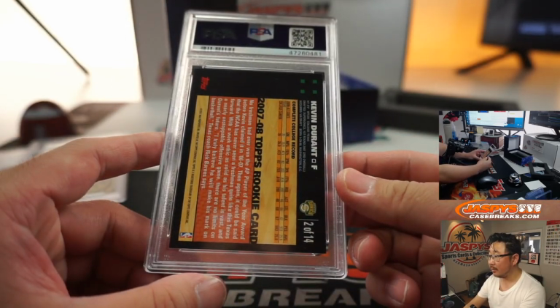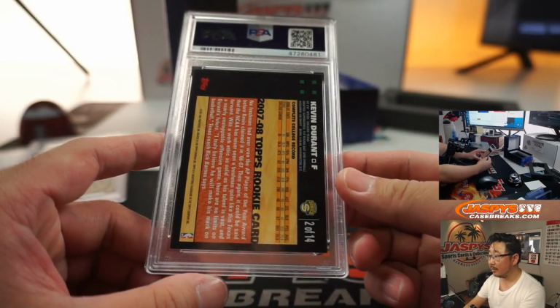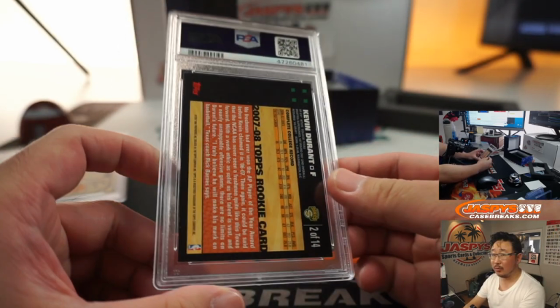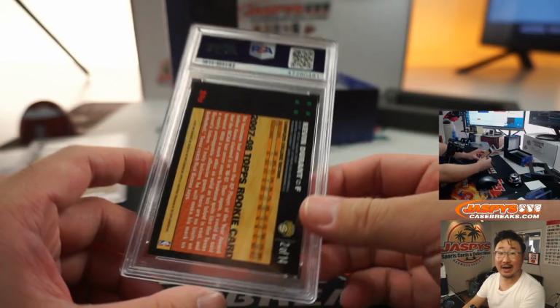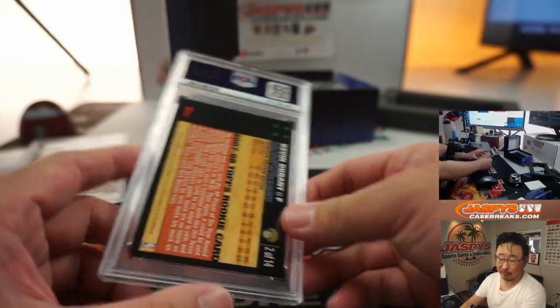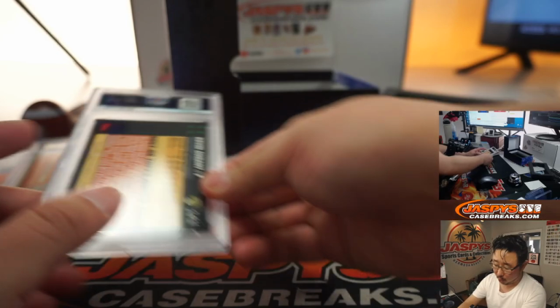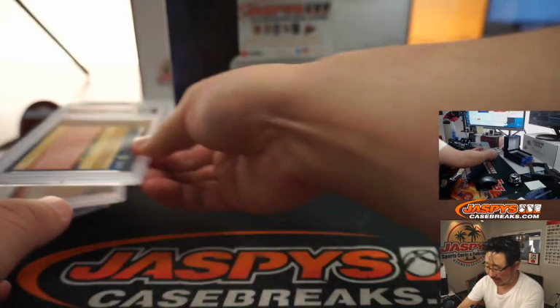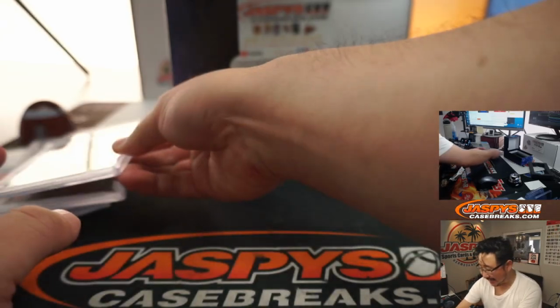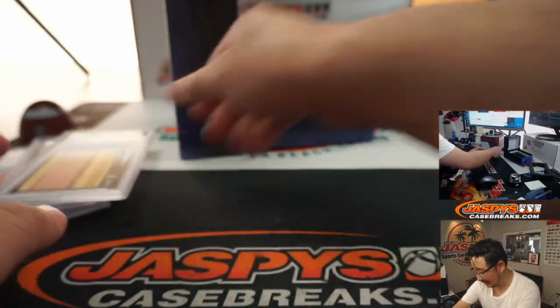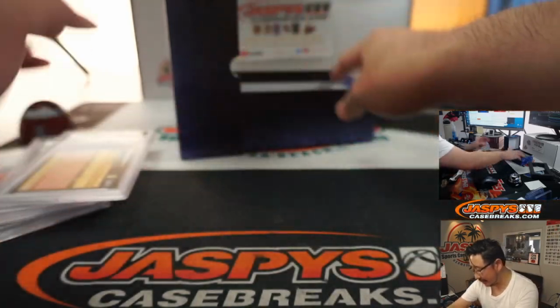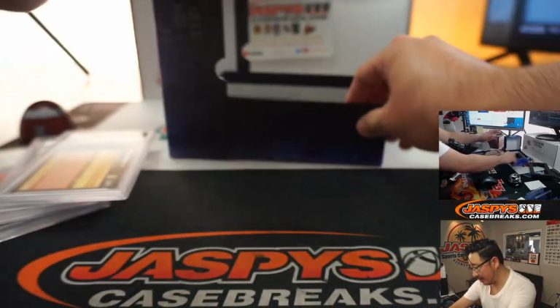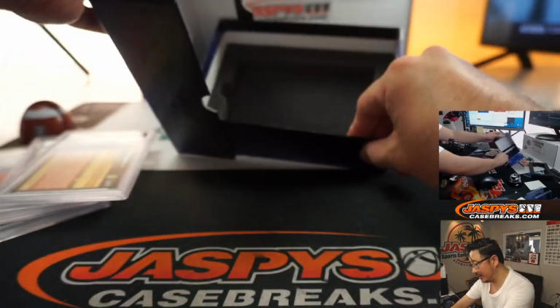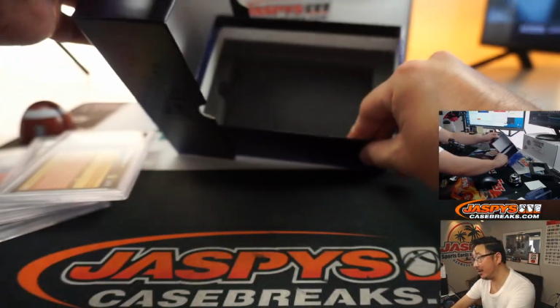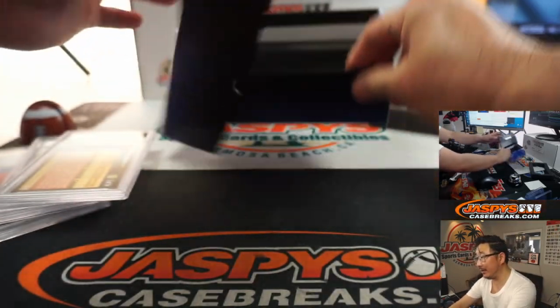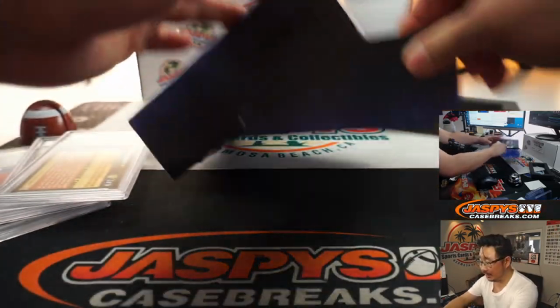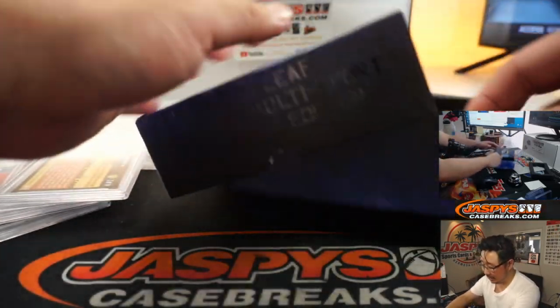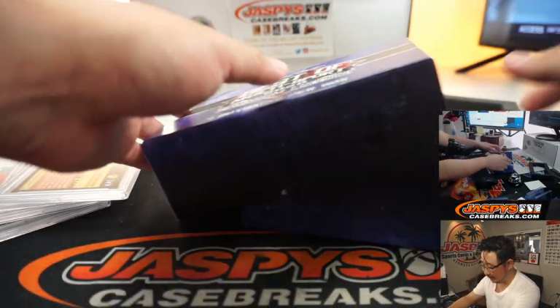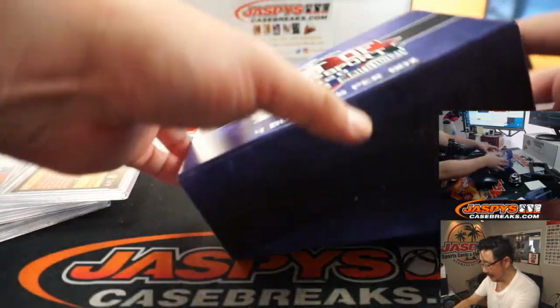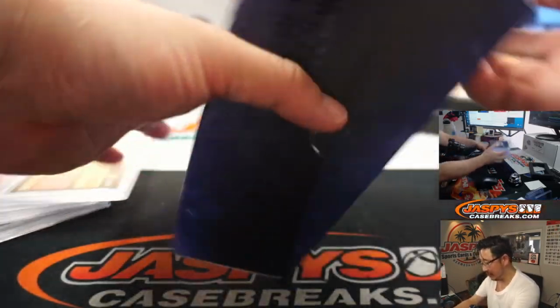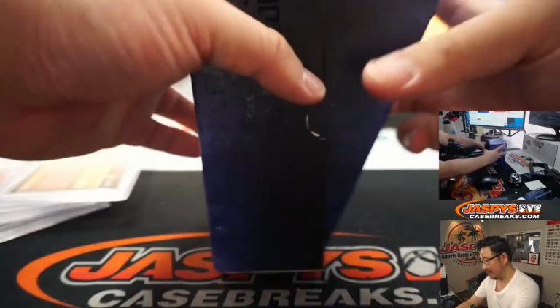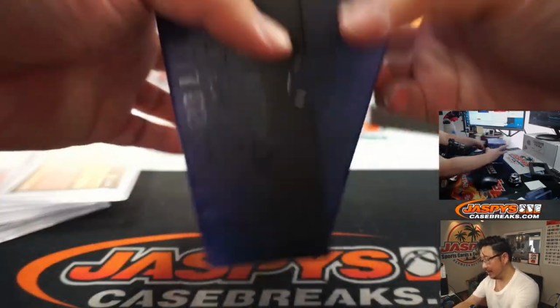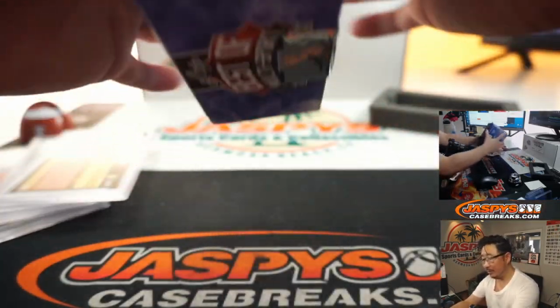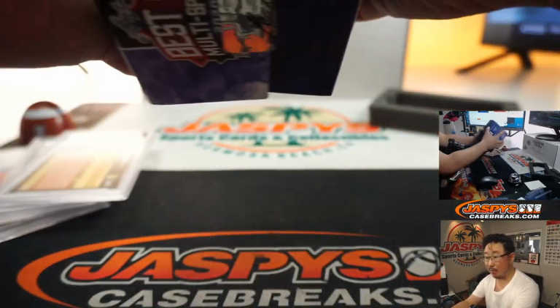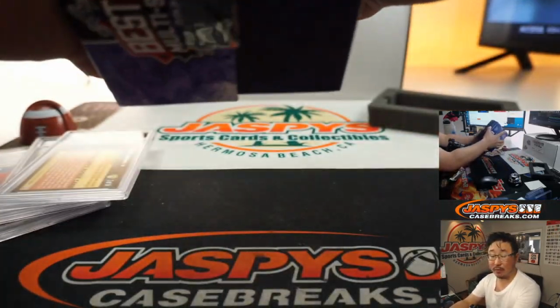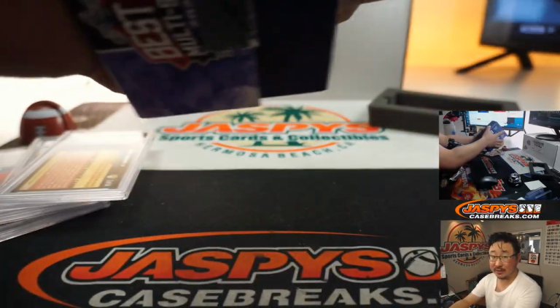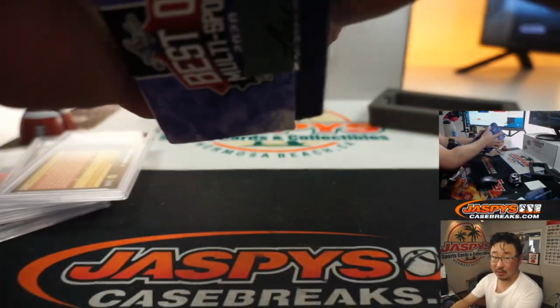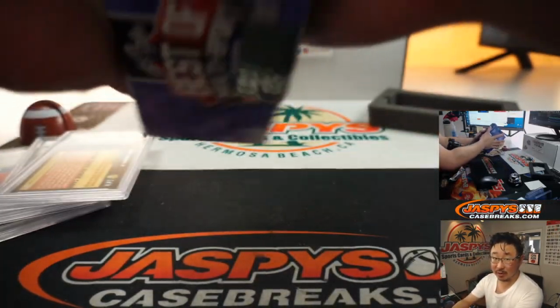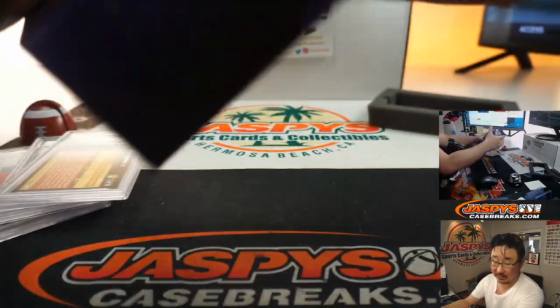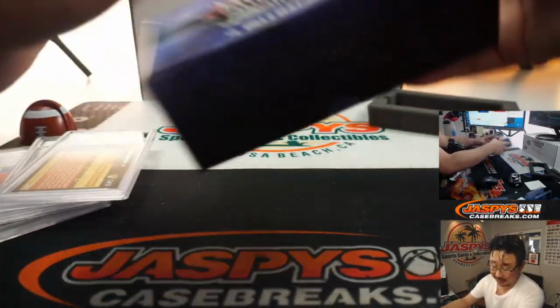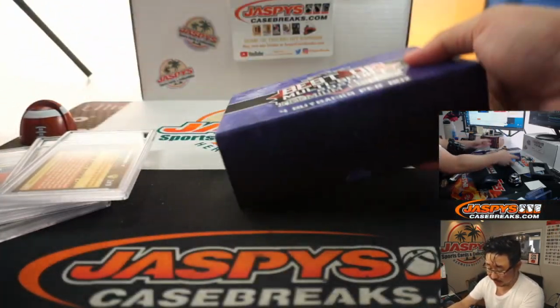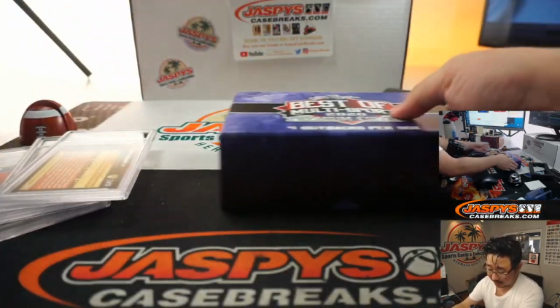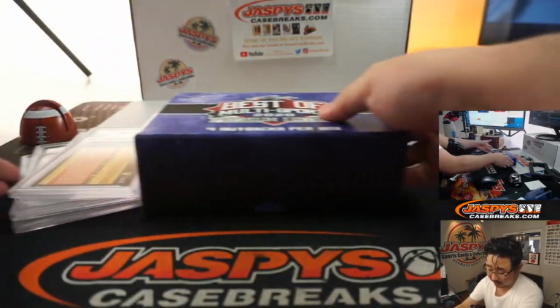We got four excellent cards in here, ladies and gentlemen. We got more of this in the store — JaspysCaseBreaks.com.